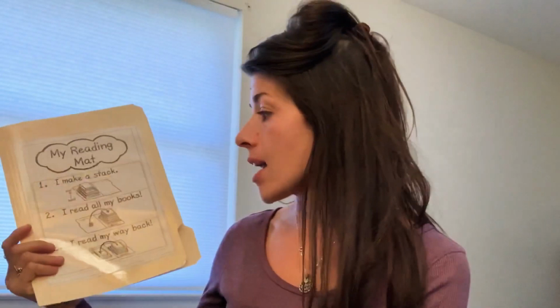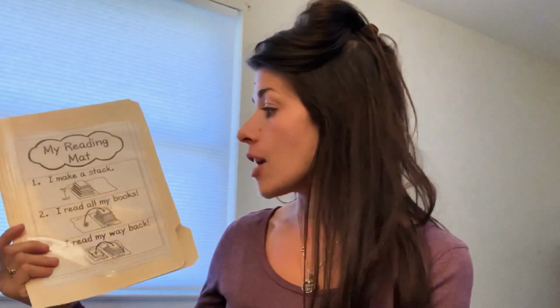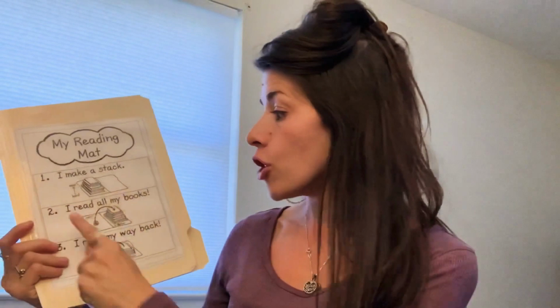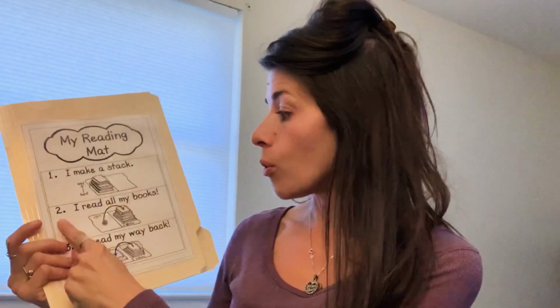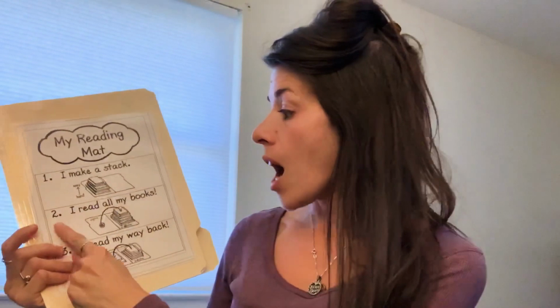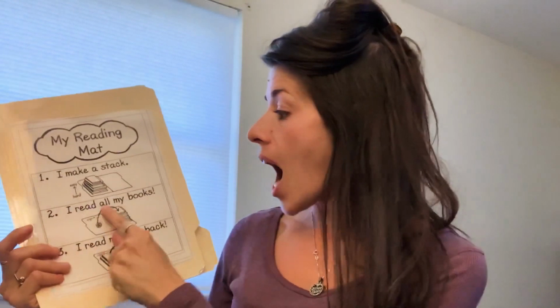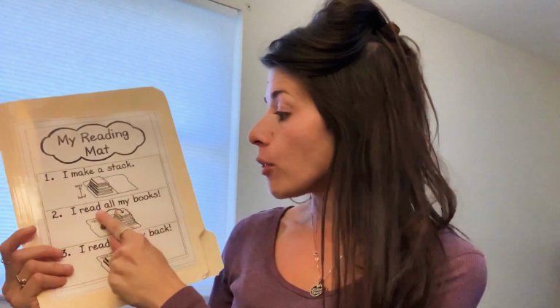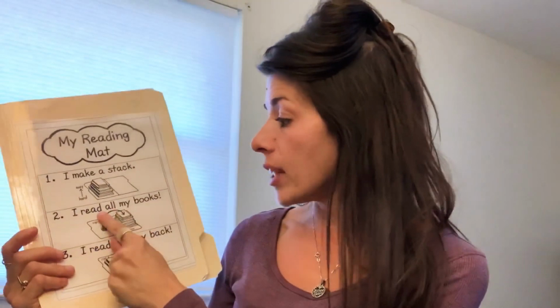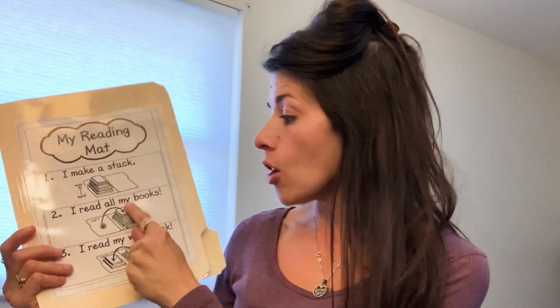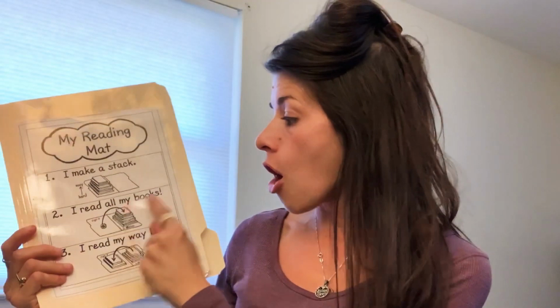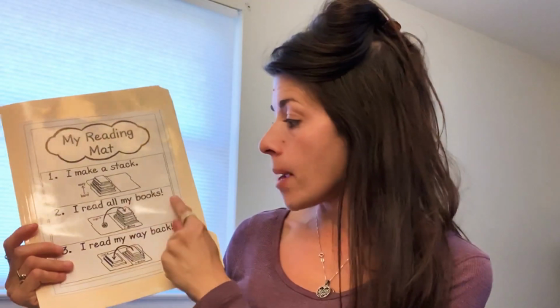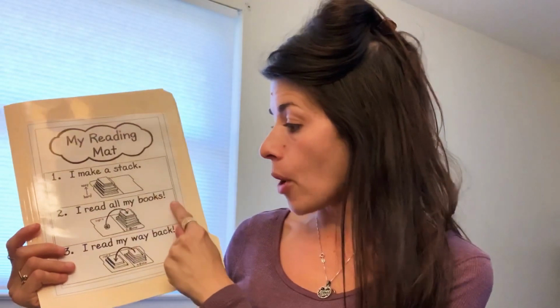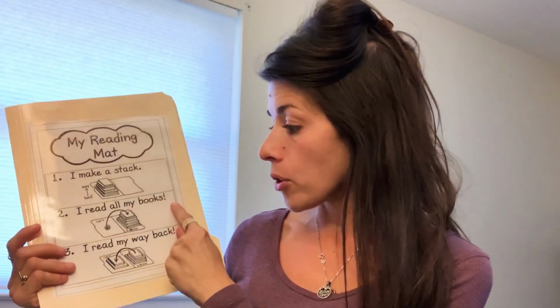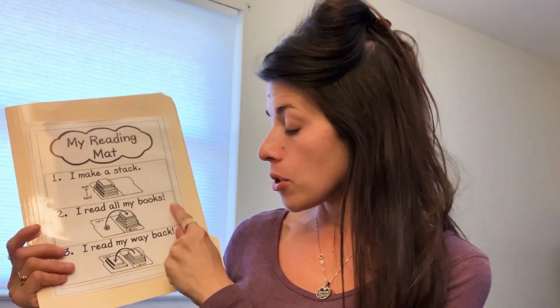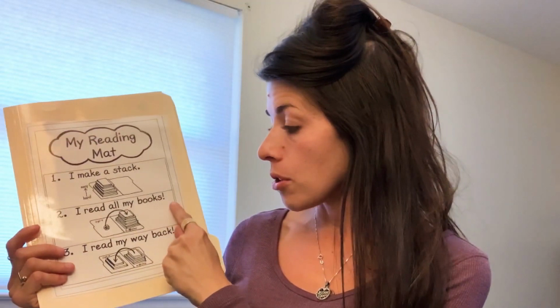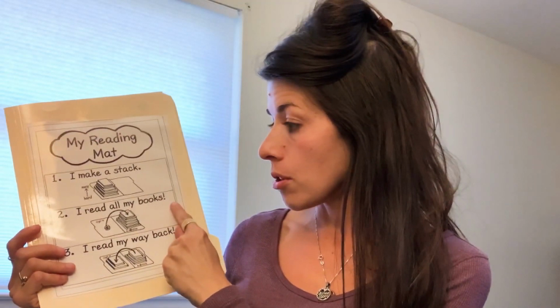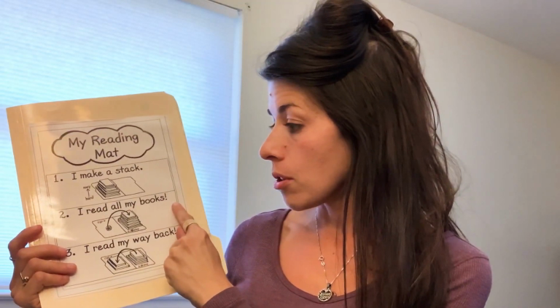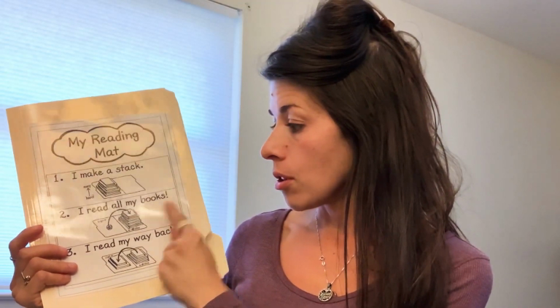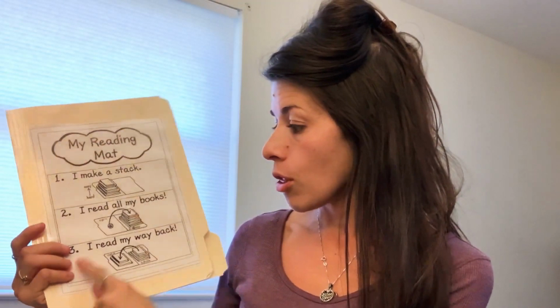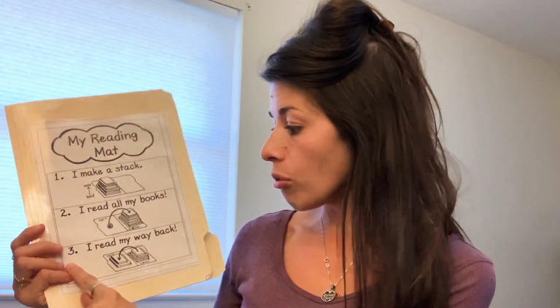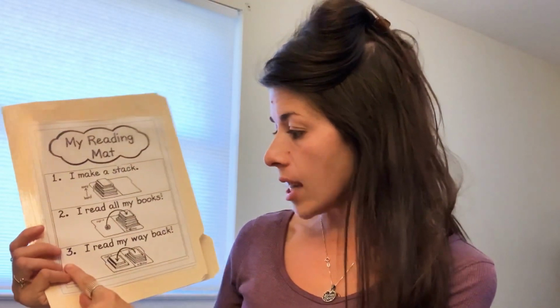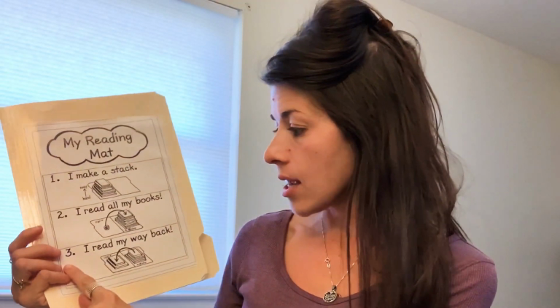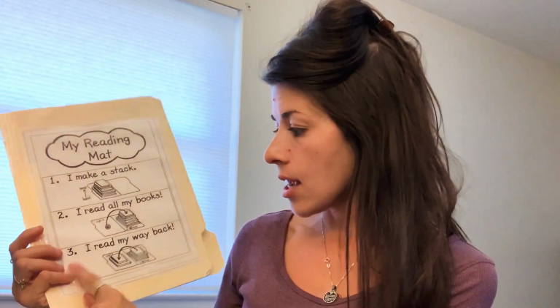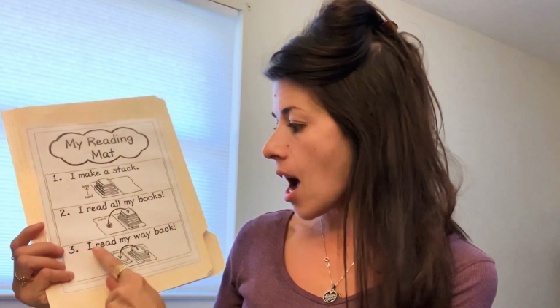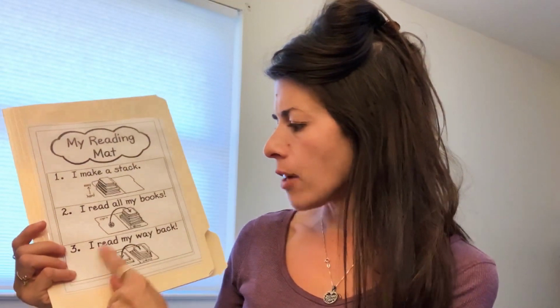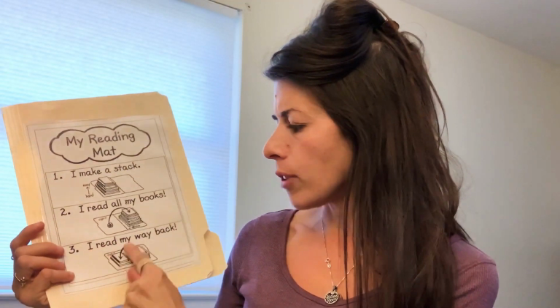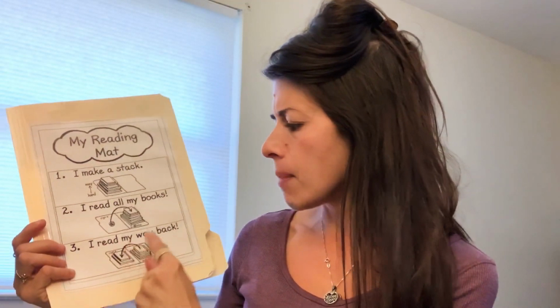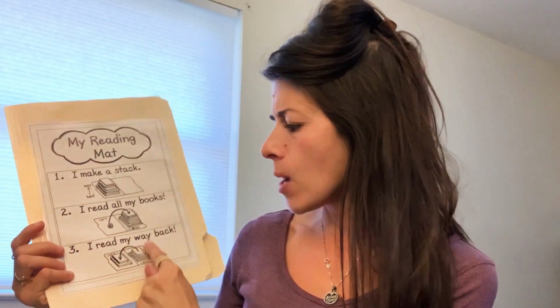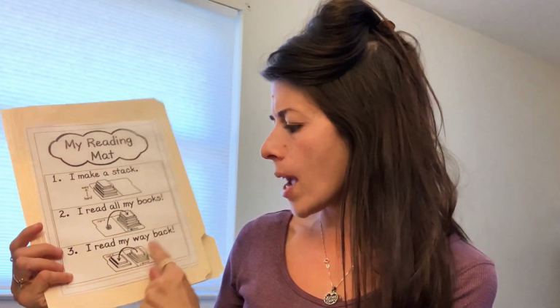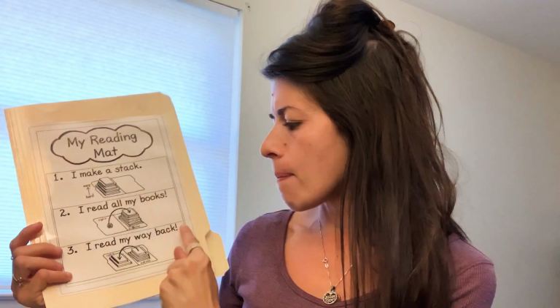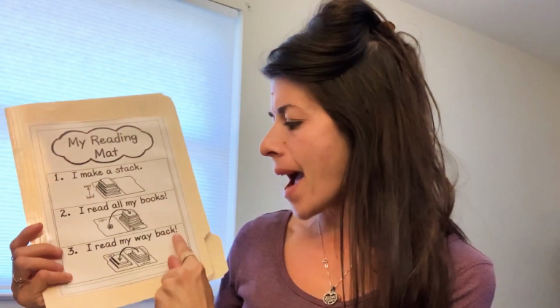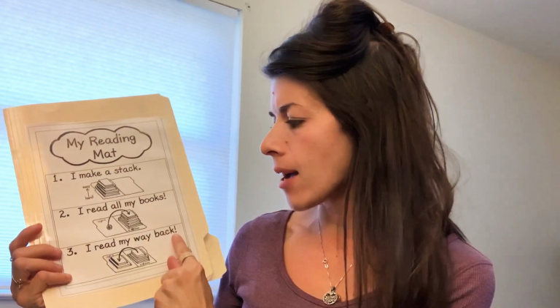Number two: I read all my books. Number three: I read my way back. Let me show you what I mean.